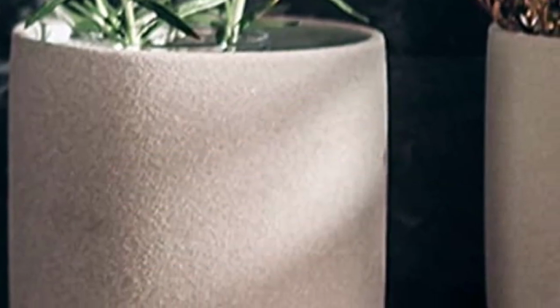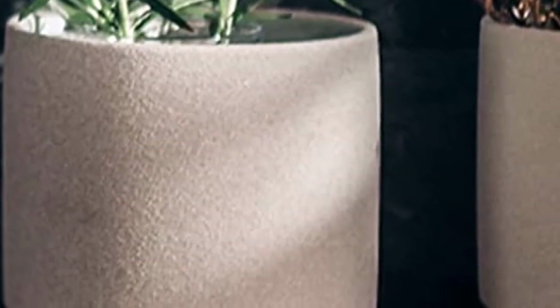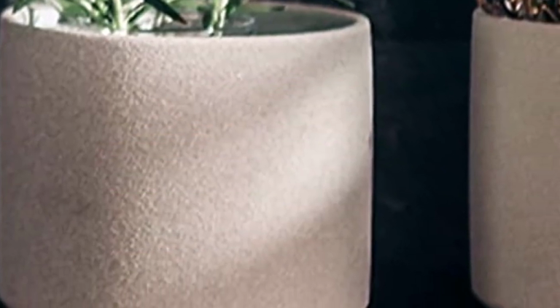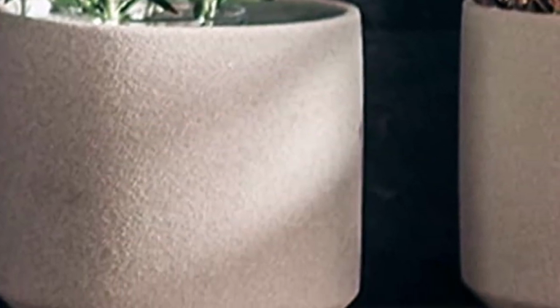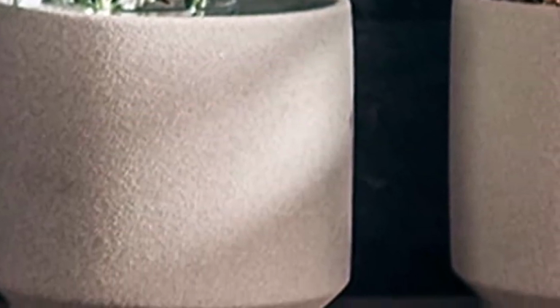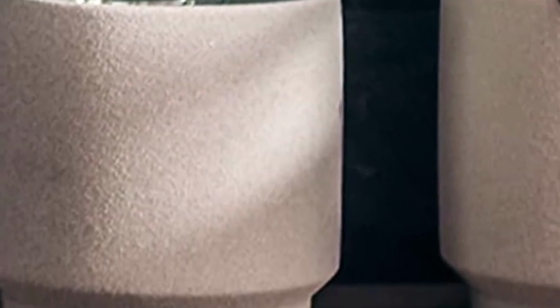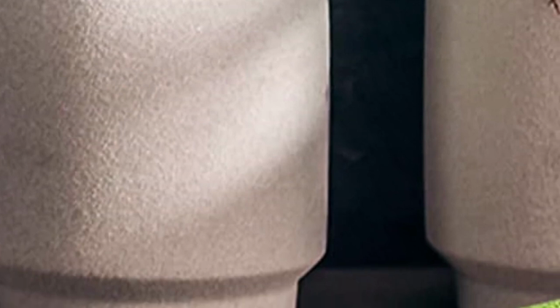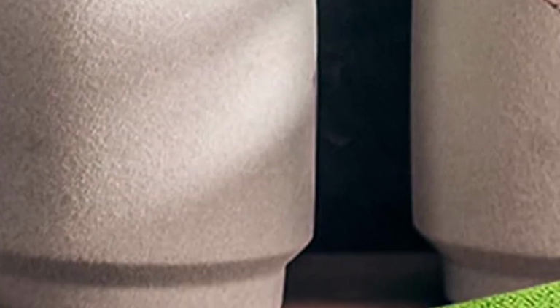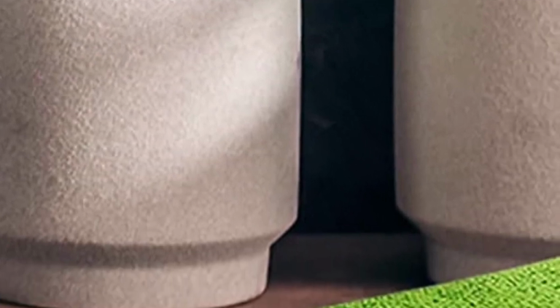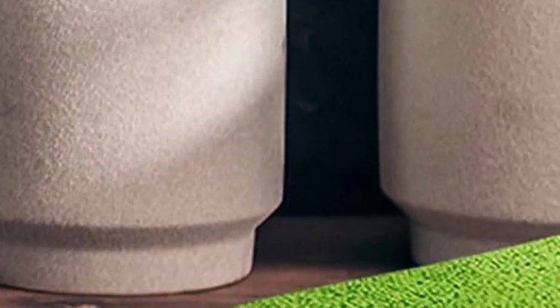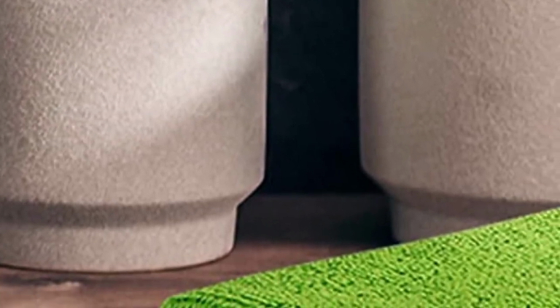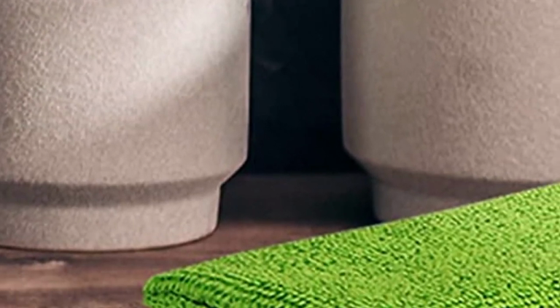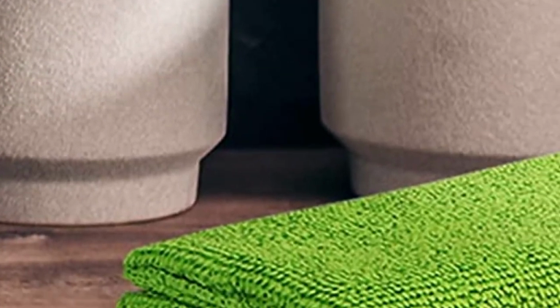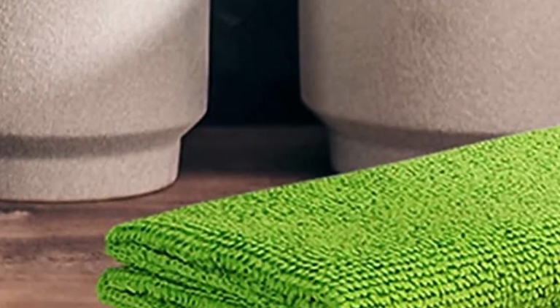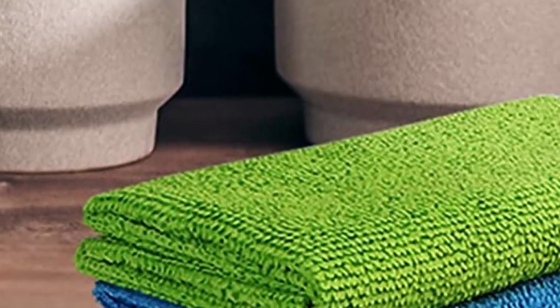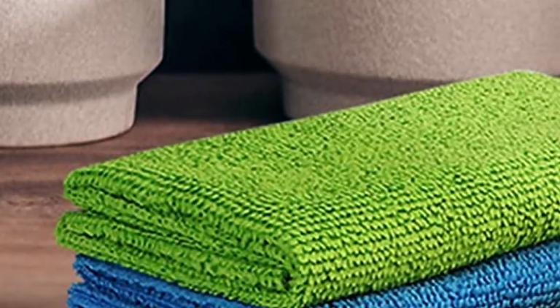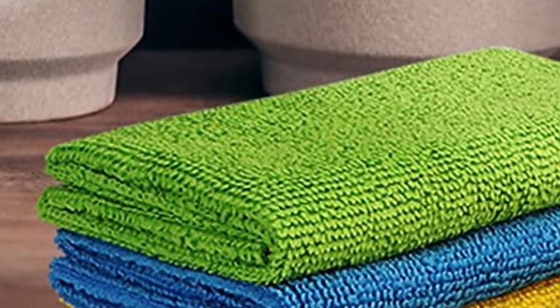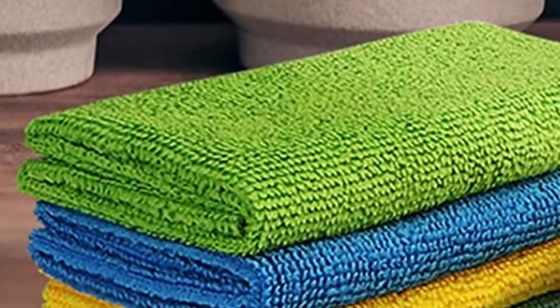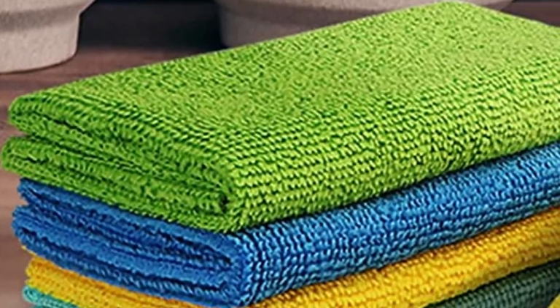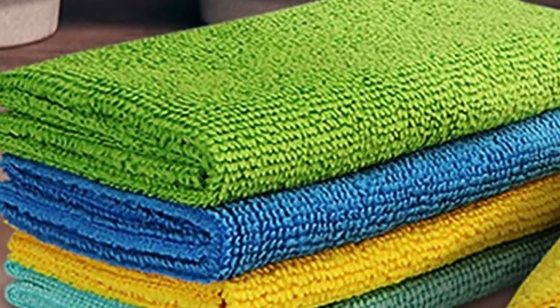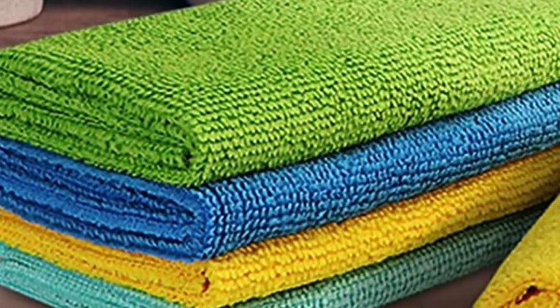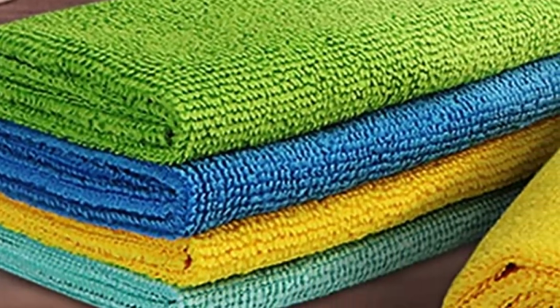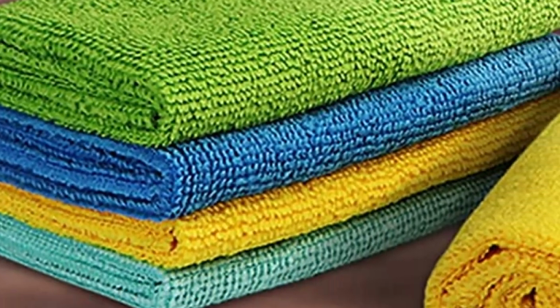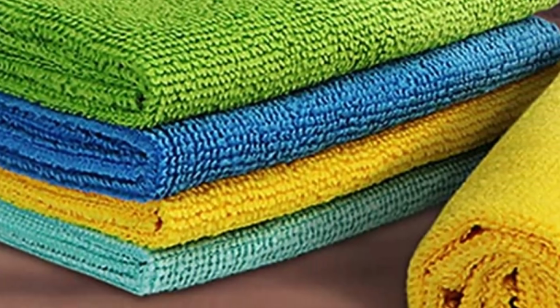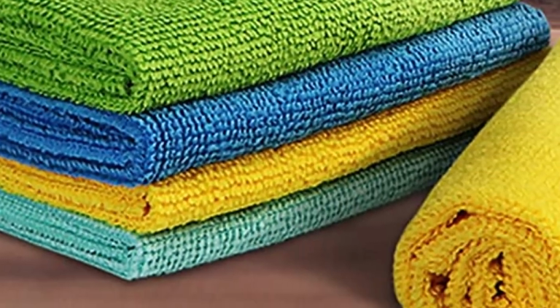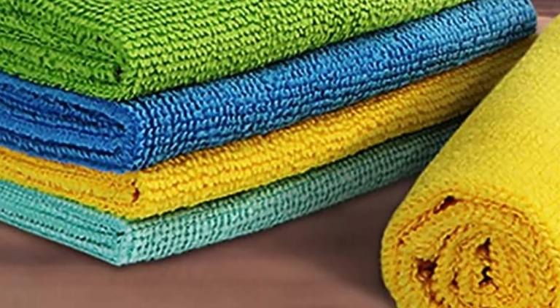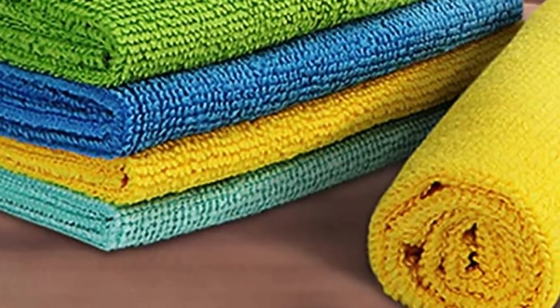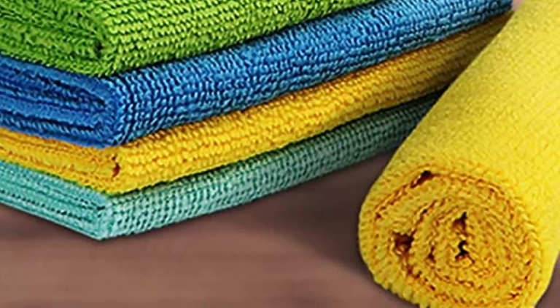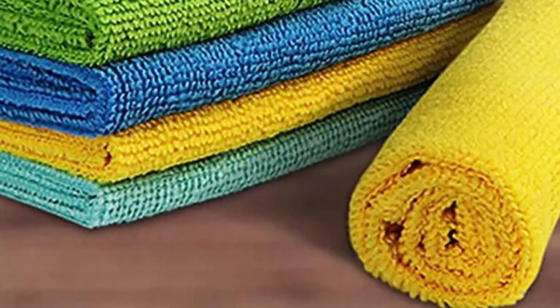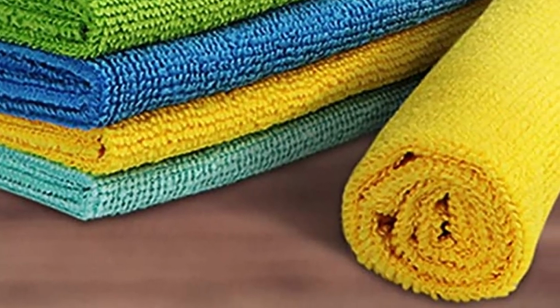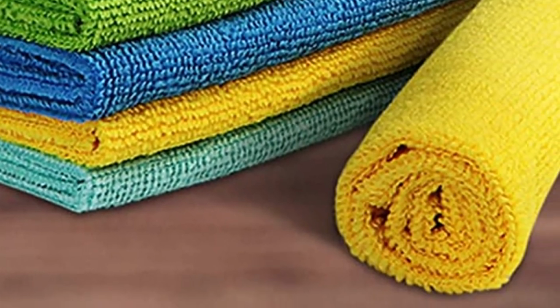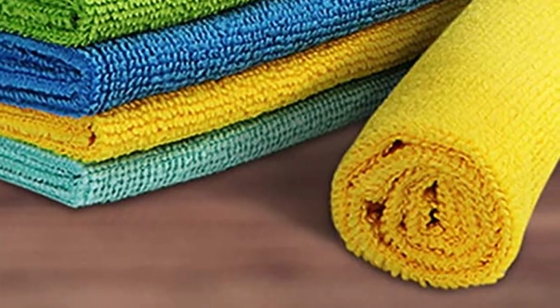What we like about it: High-quality material. Easy to clean. What we don't like about it: Absorbency.